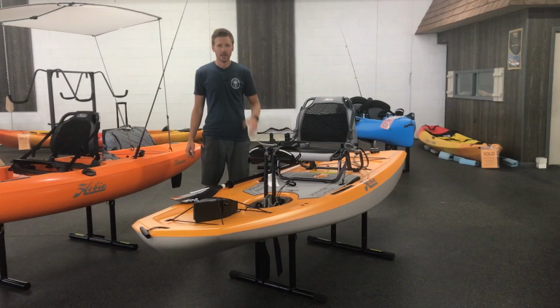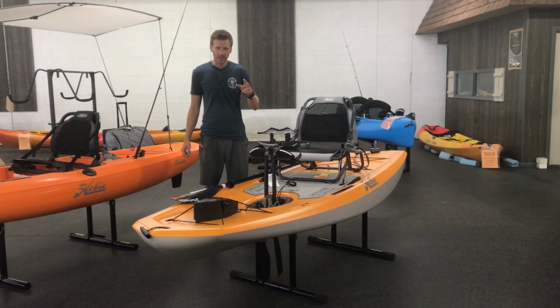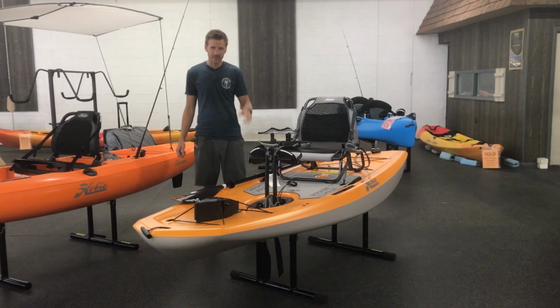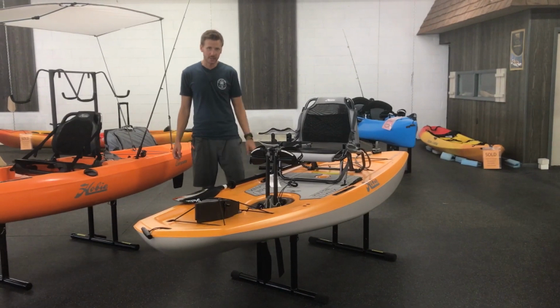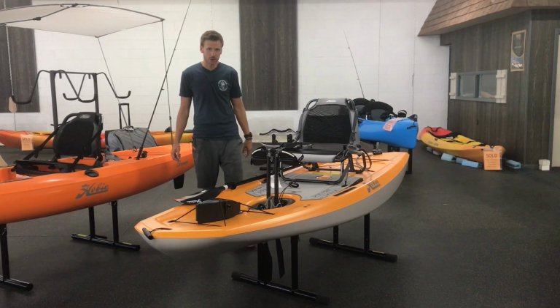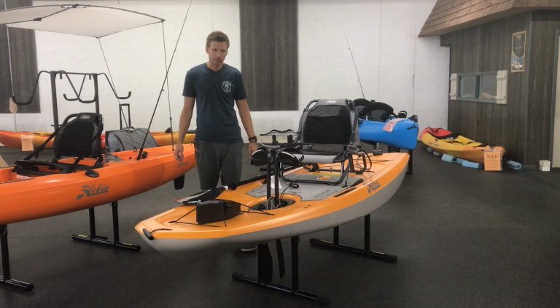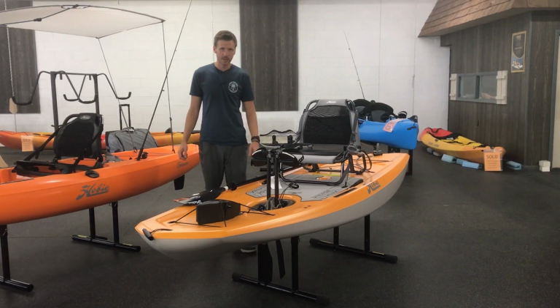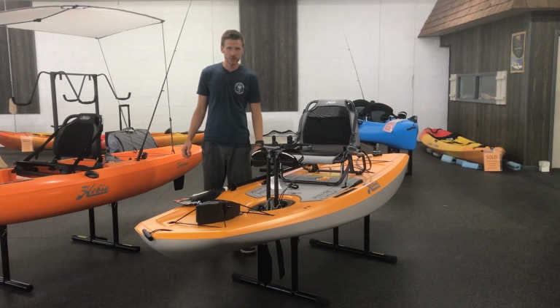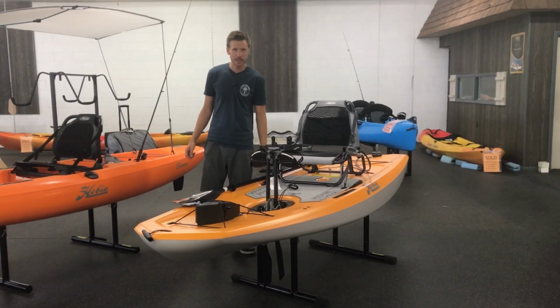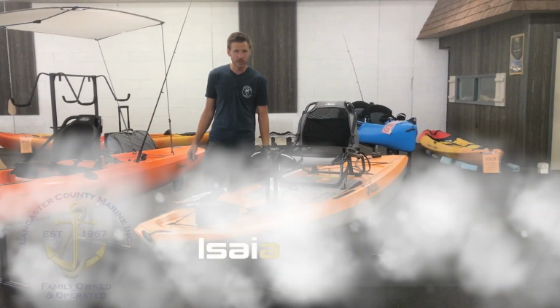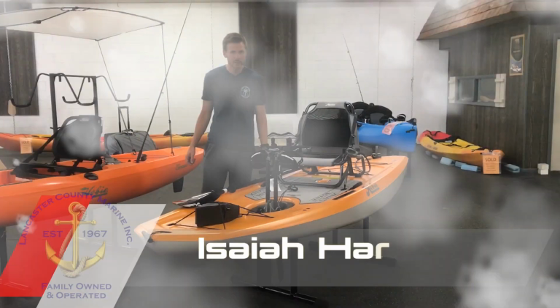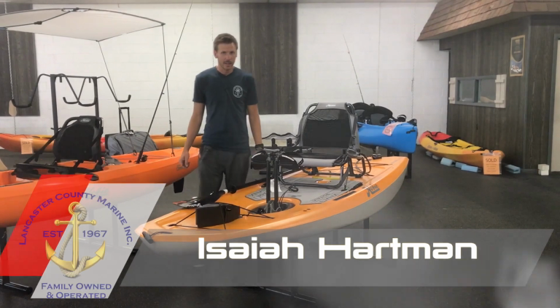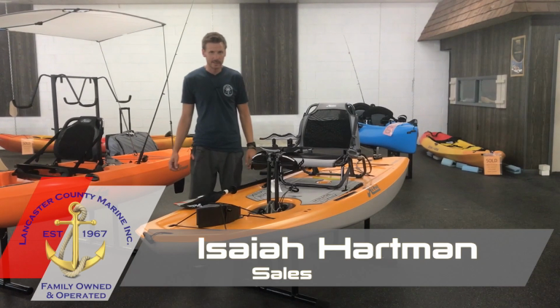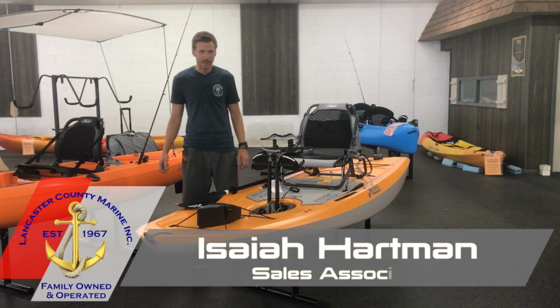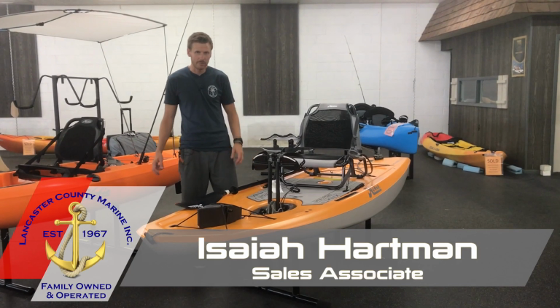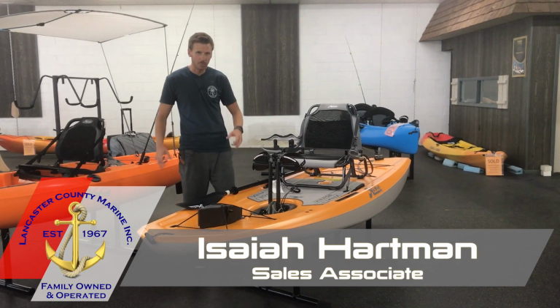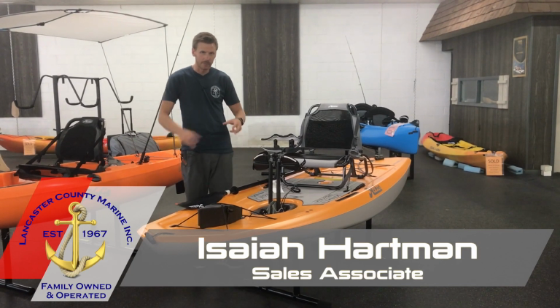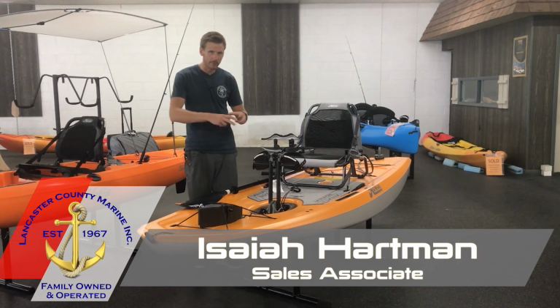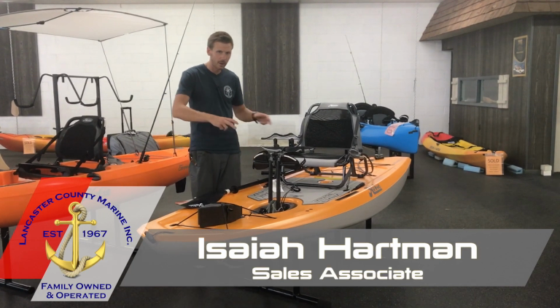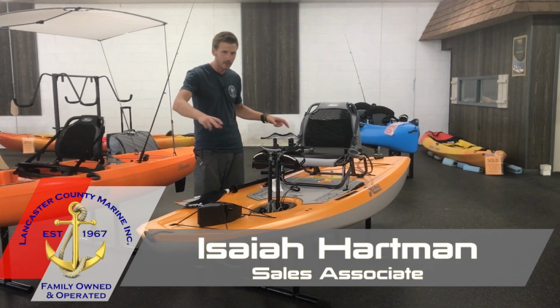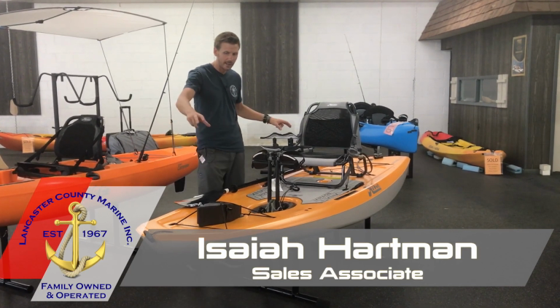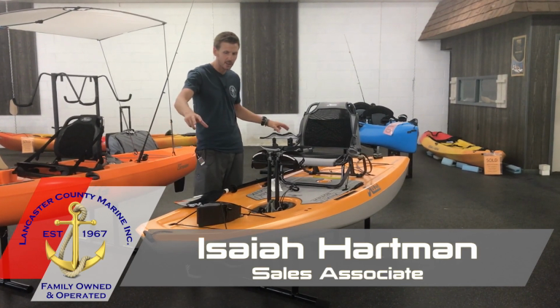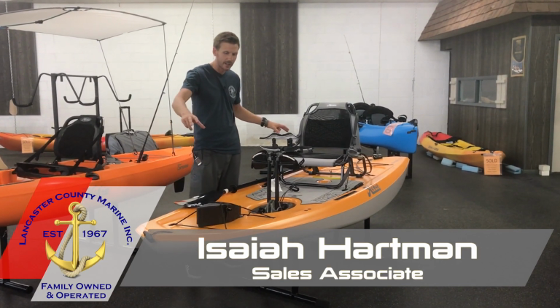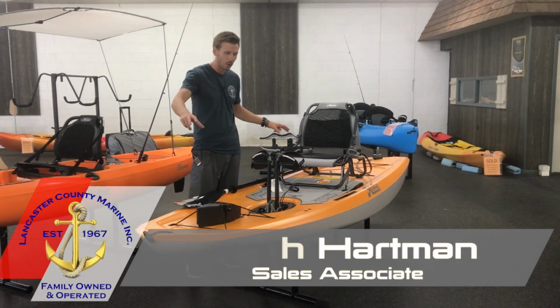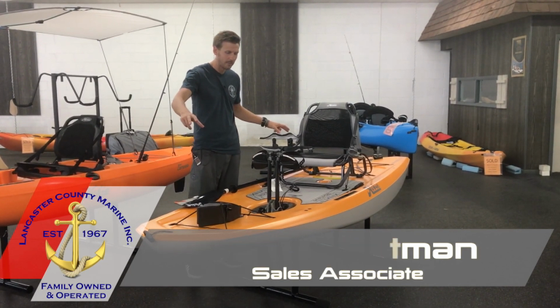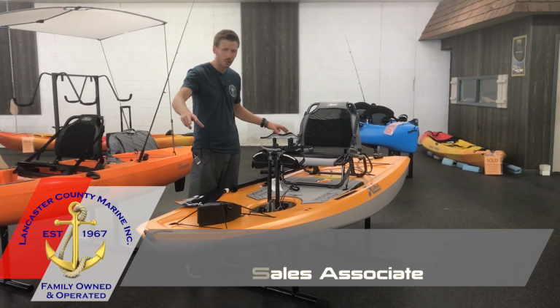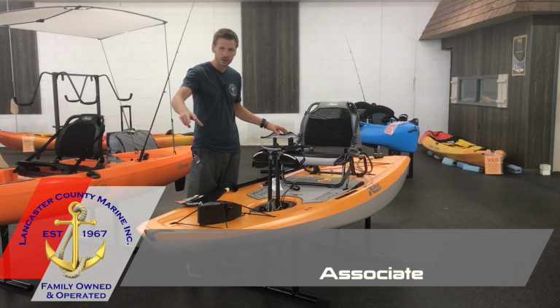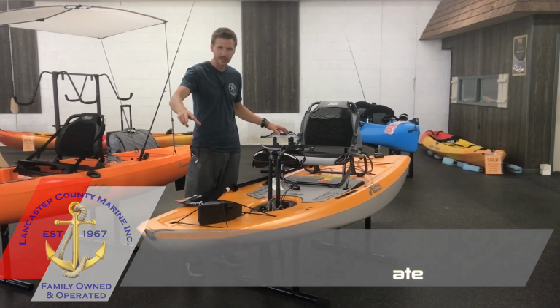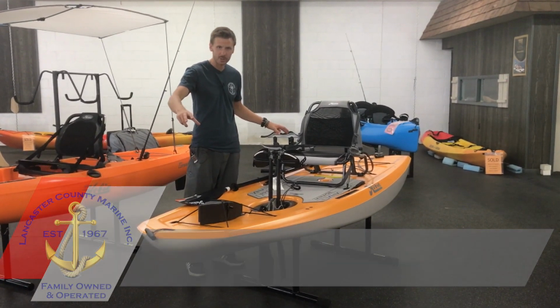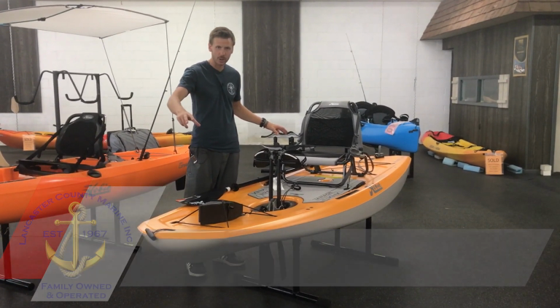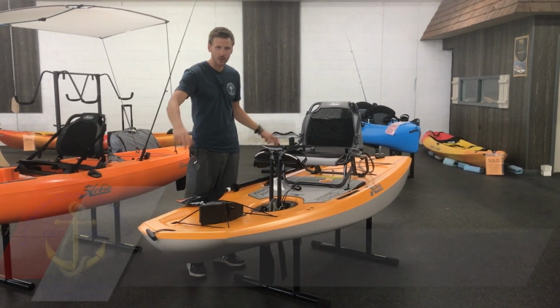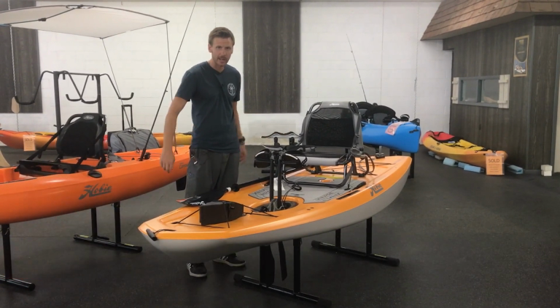Hey, Isaiah here in our showroom at Lancaster County Marine, and today we've got one of the fun, exciting Hobie Mirage Lynxes we're going to look at.